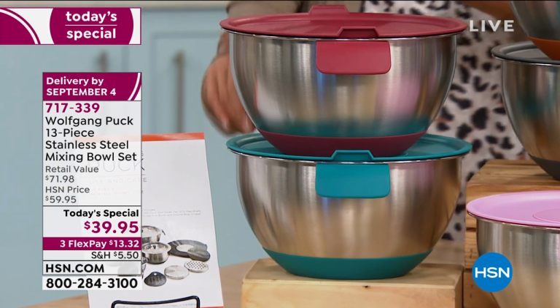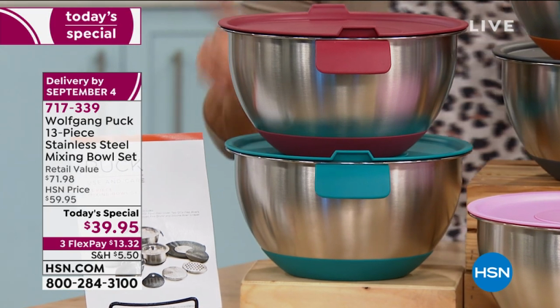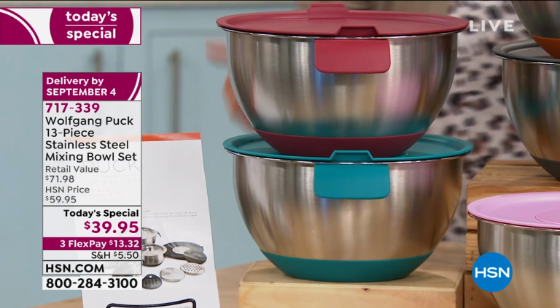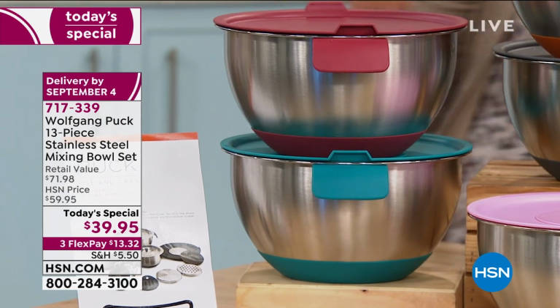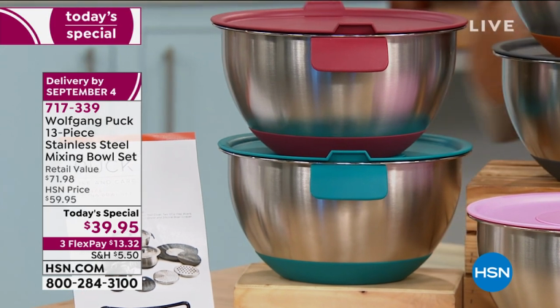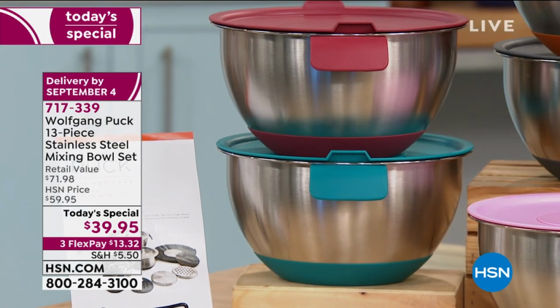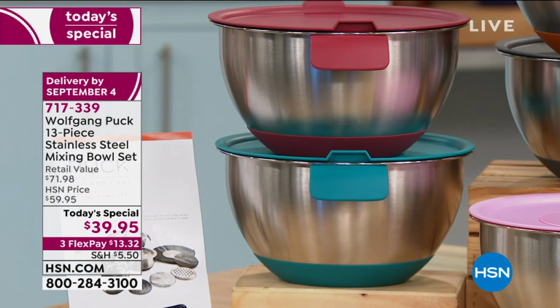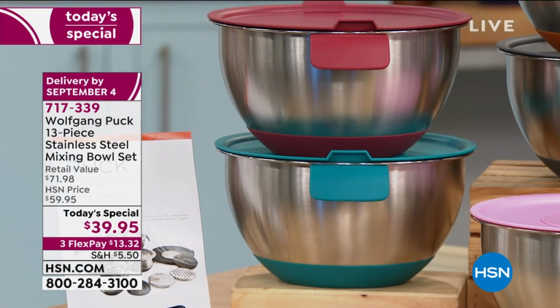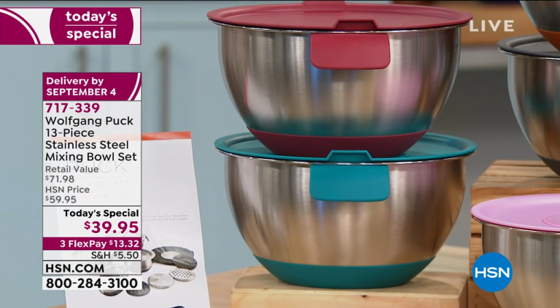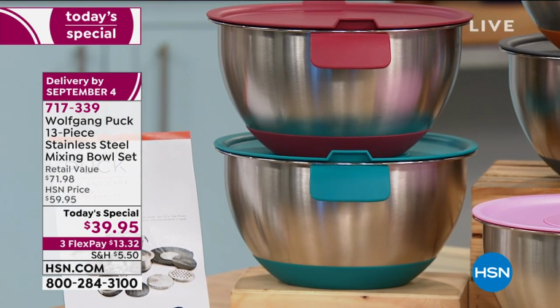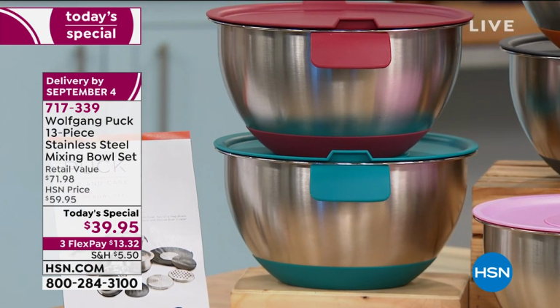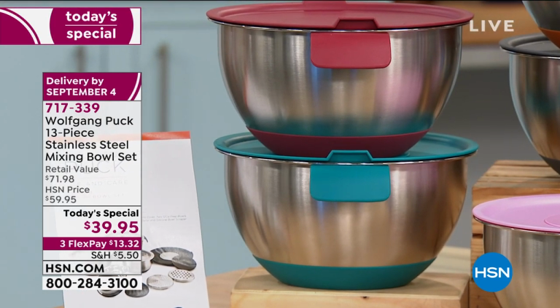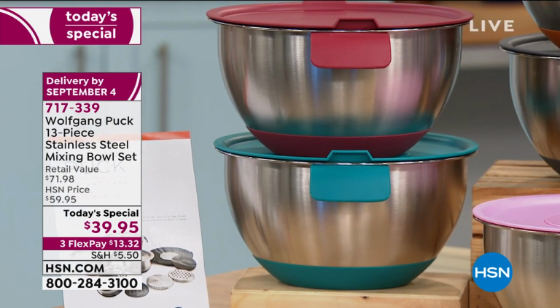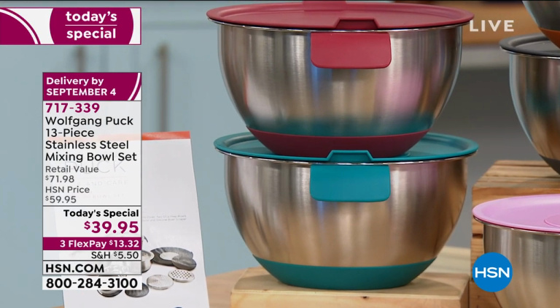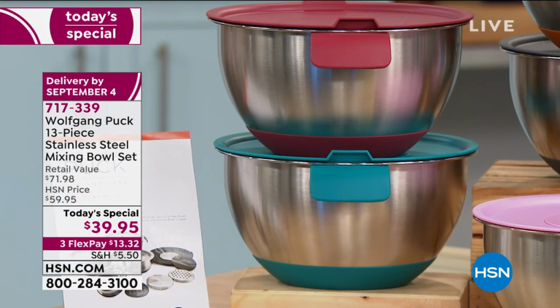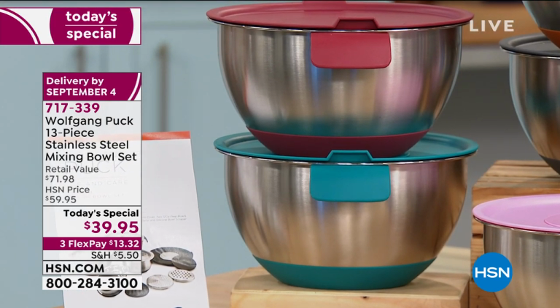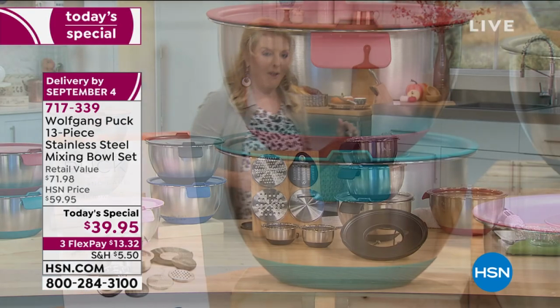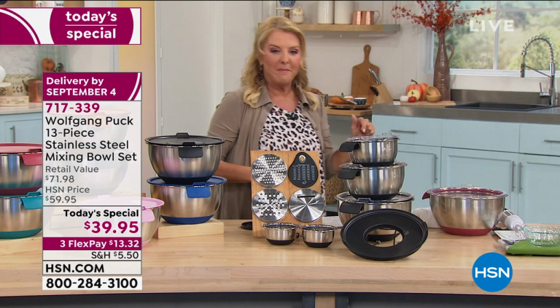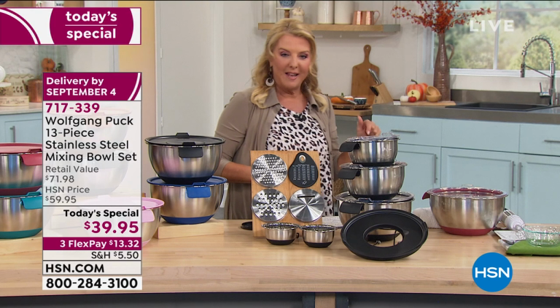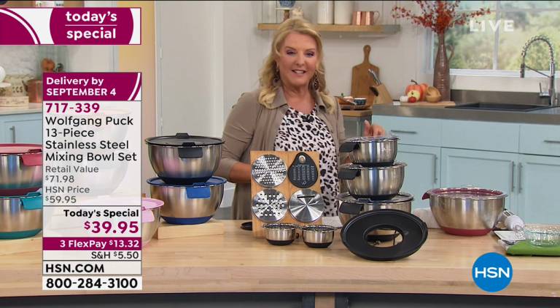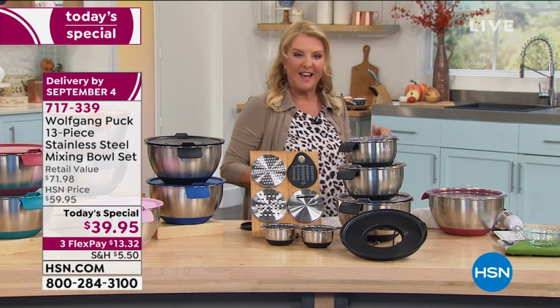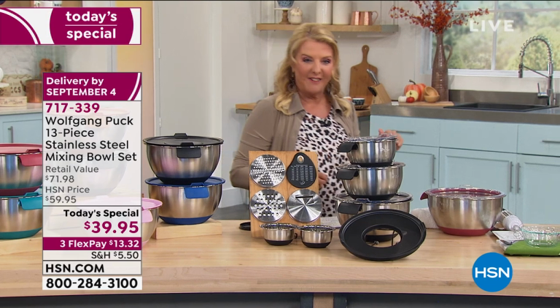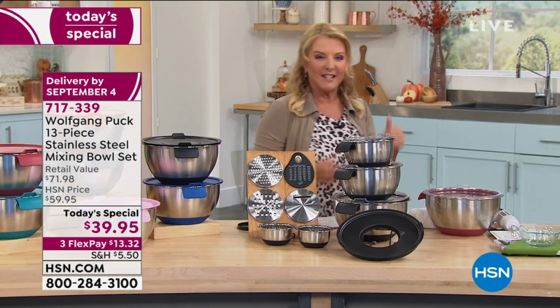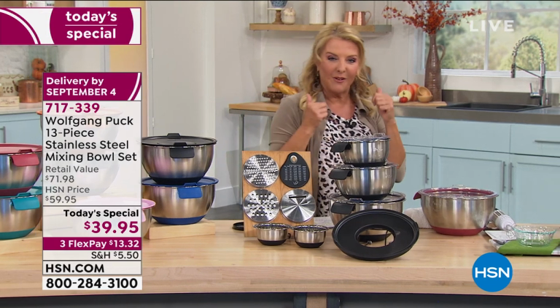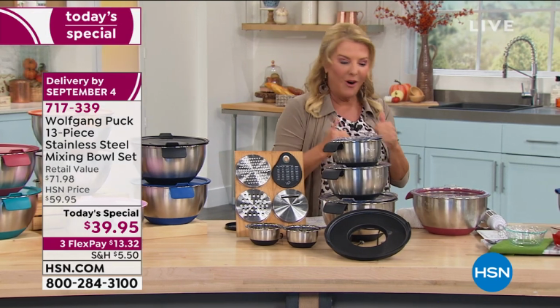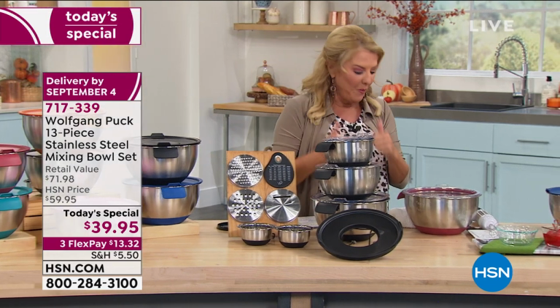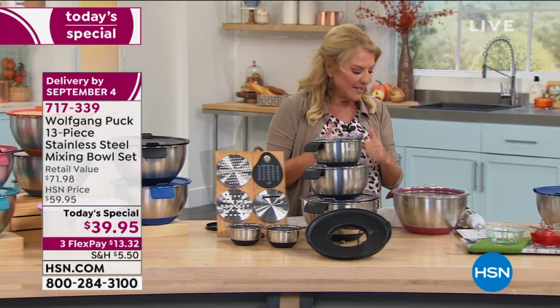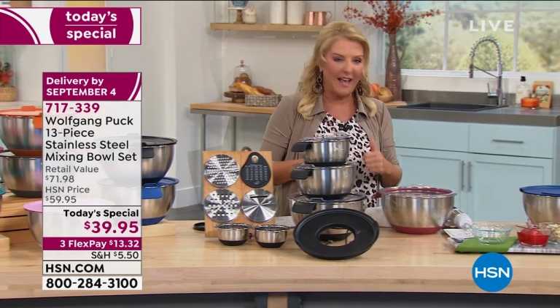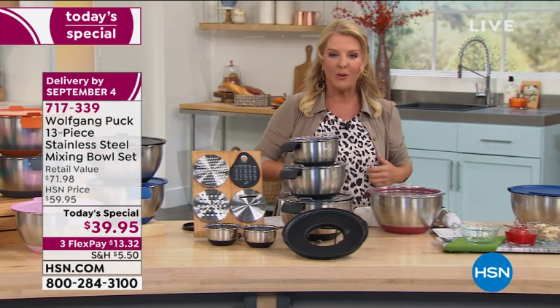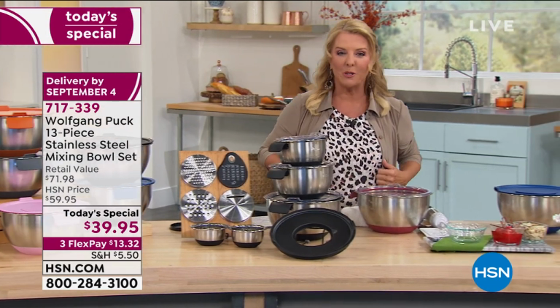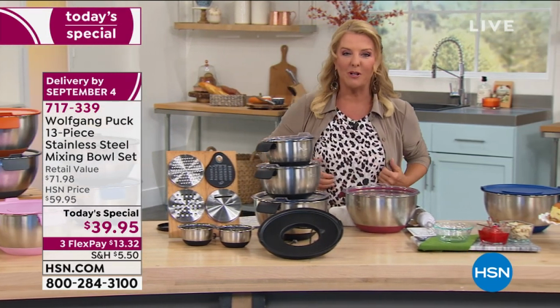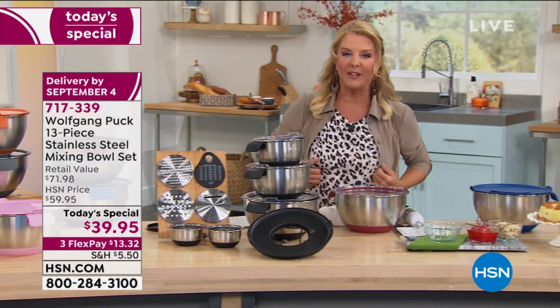Please note everything nests inside the five quart. How amazing is that? It all works together, and it works beautifully.